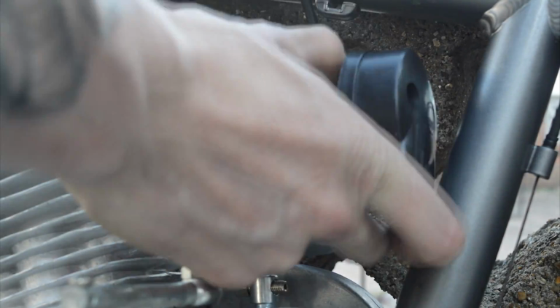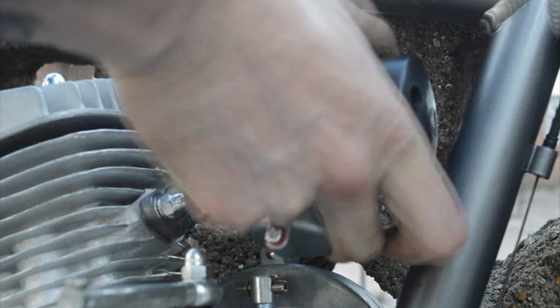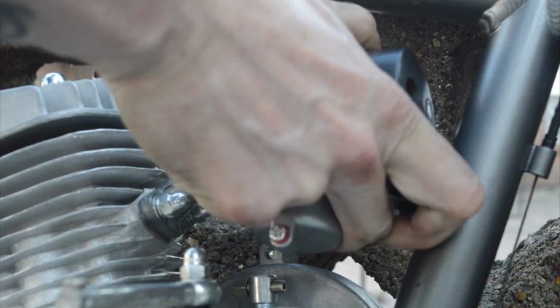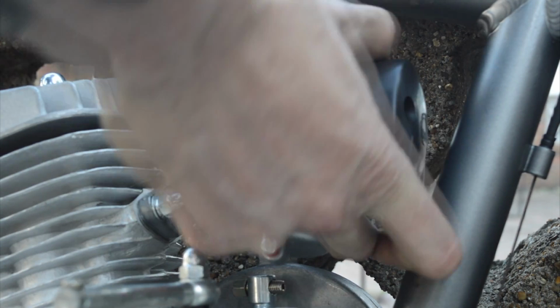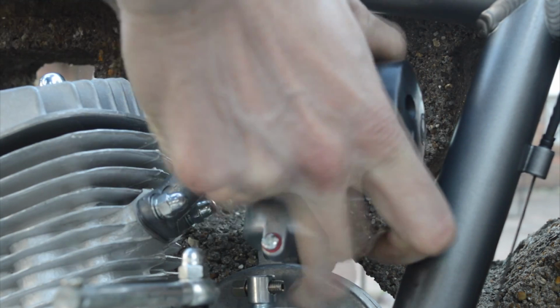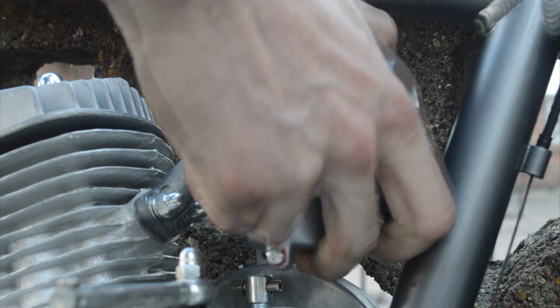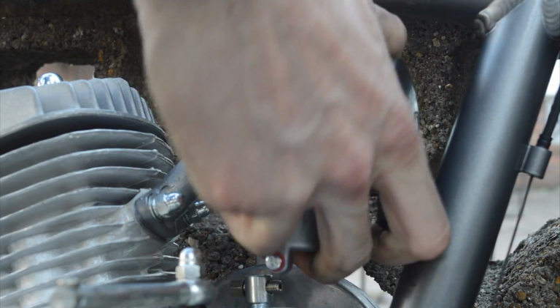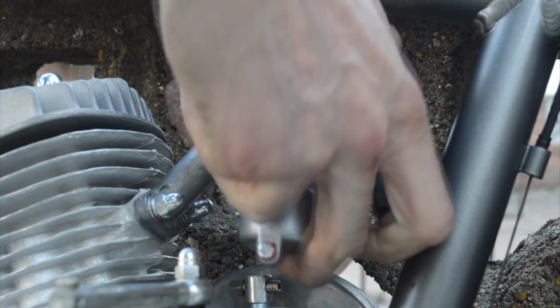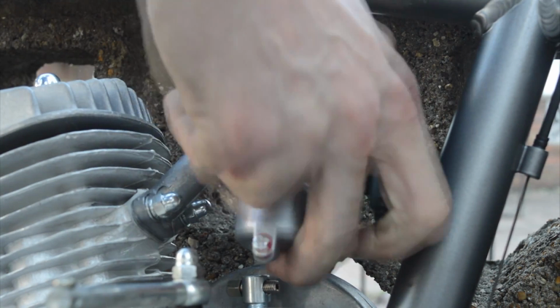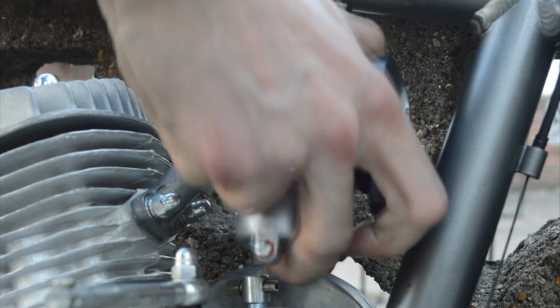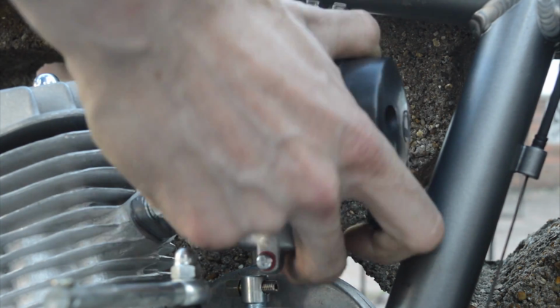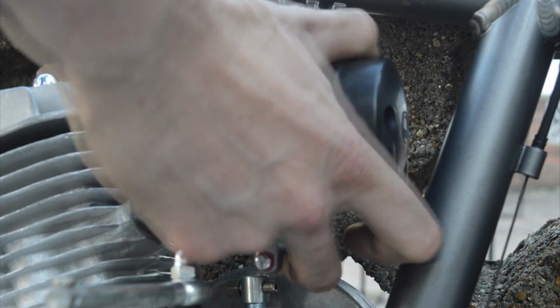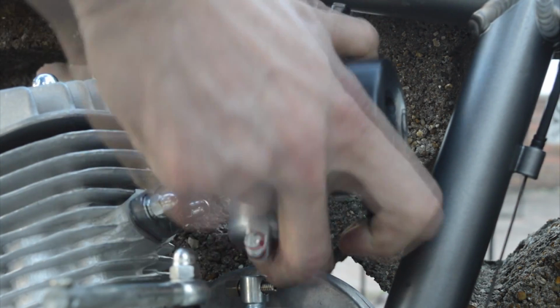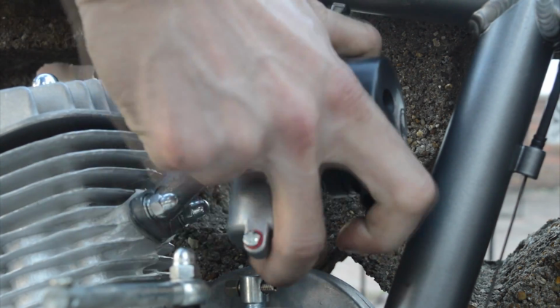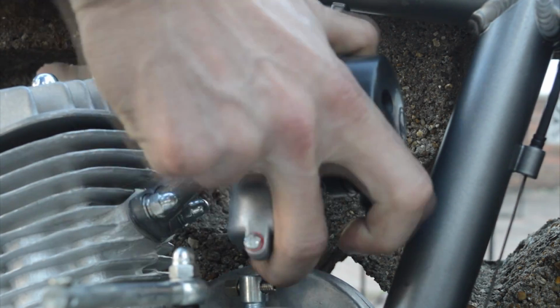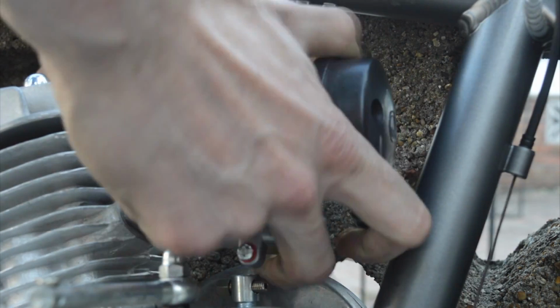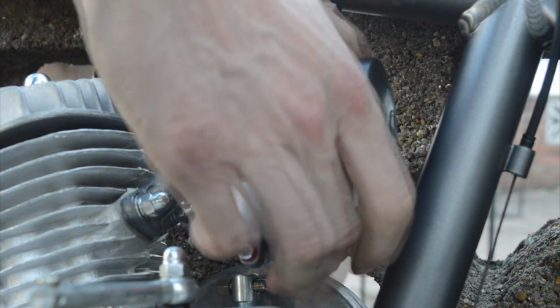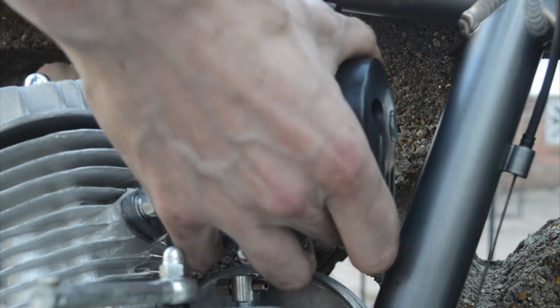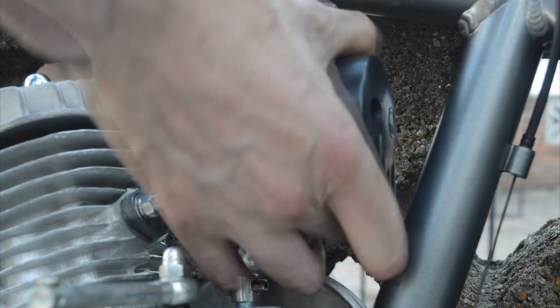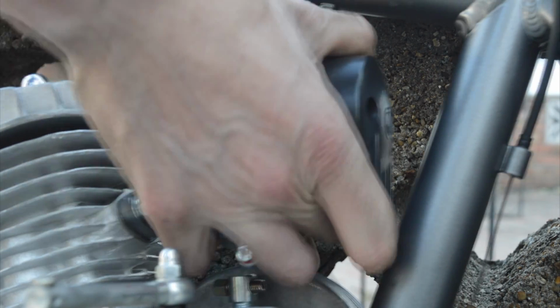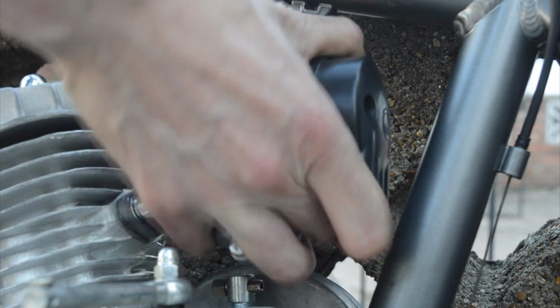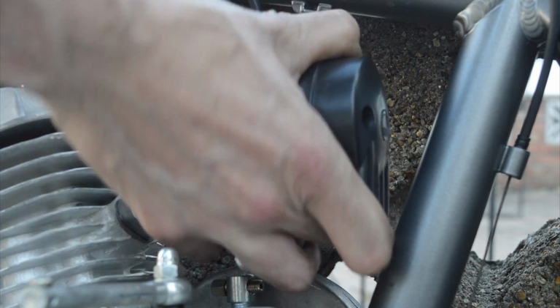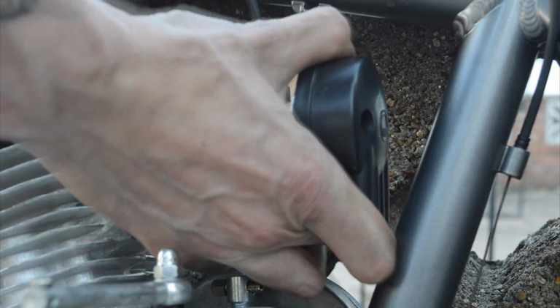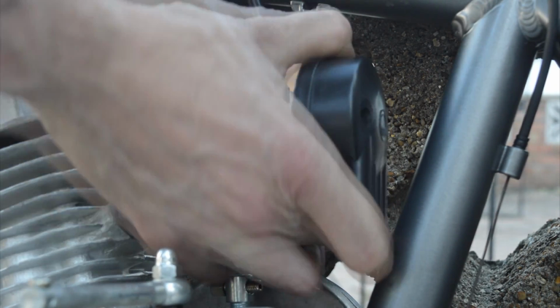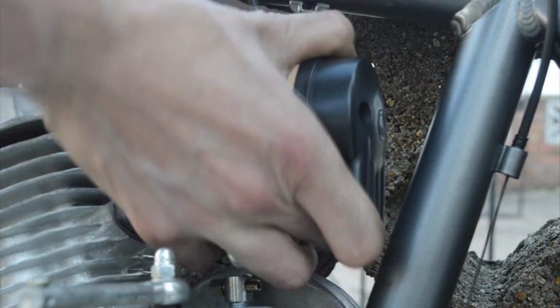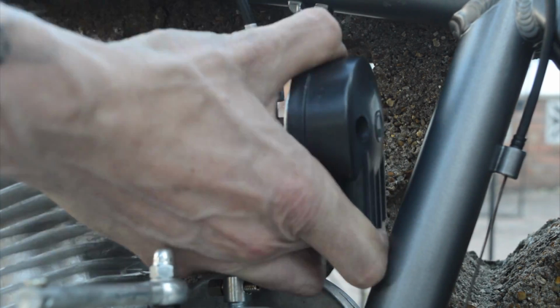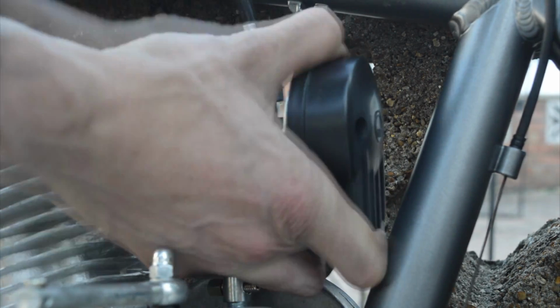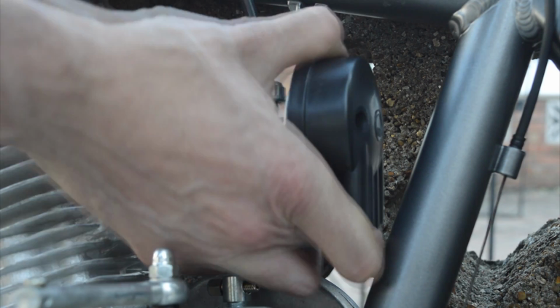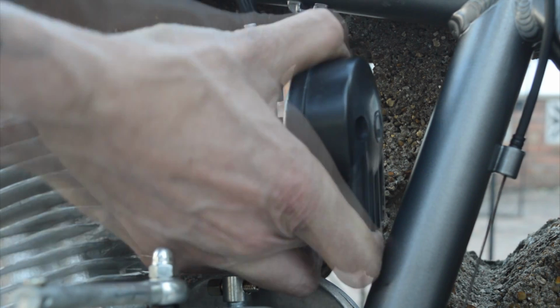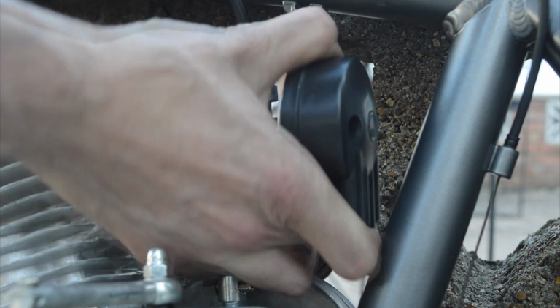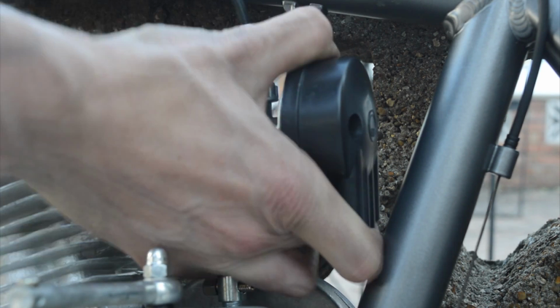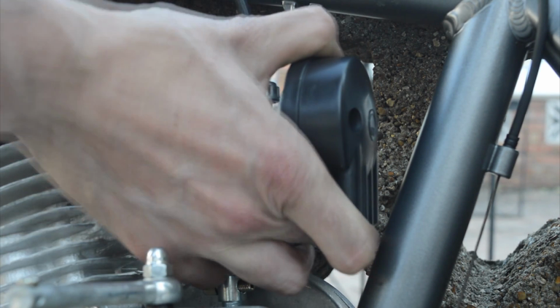The next step is to slide the carburetor down onto the tube and make sure that you tighten up using a Phillips screwdriver to secure it into place.